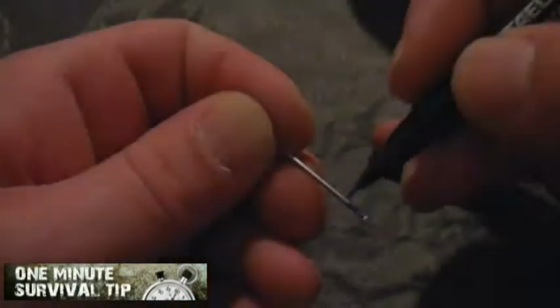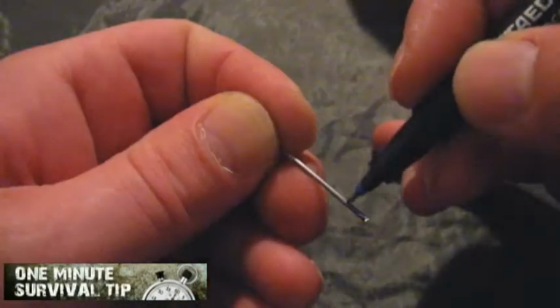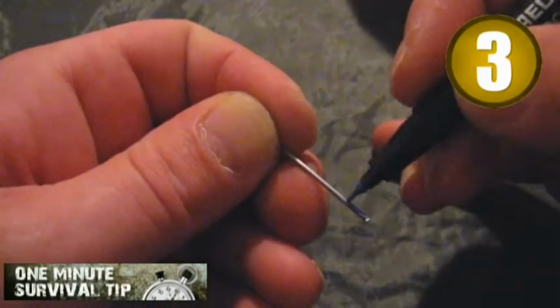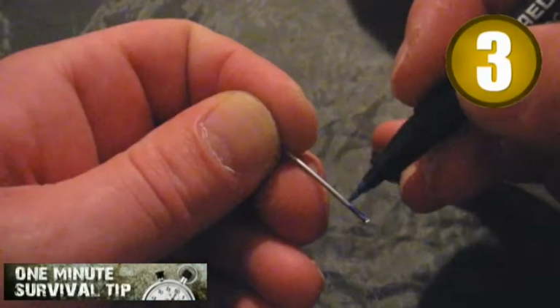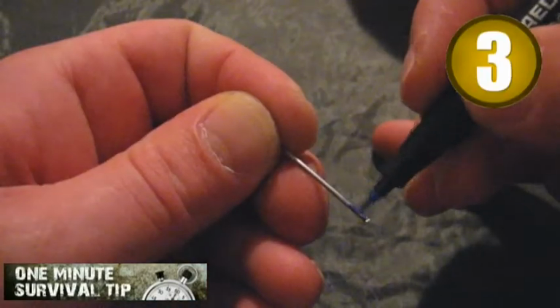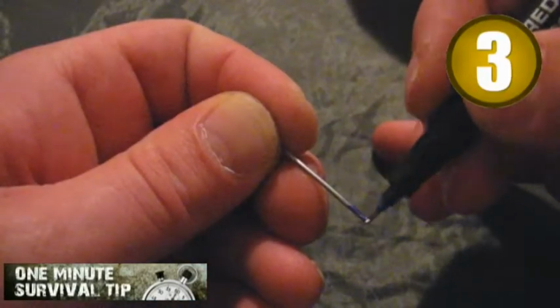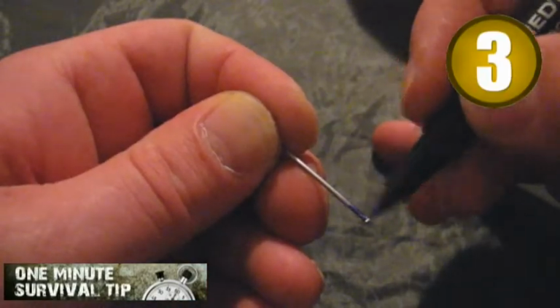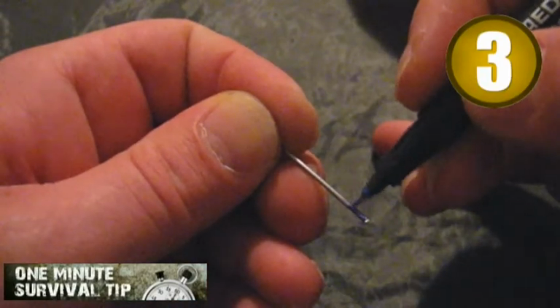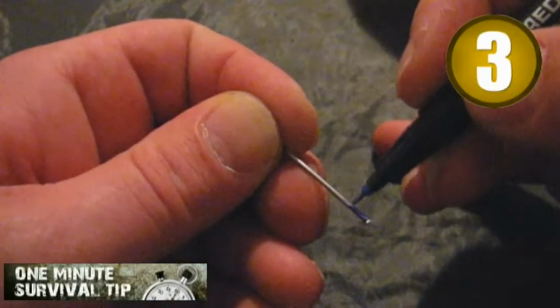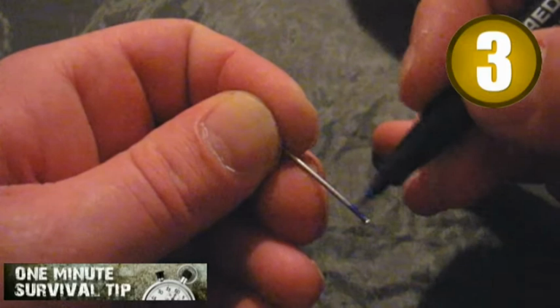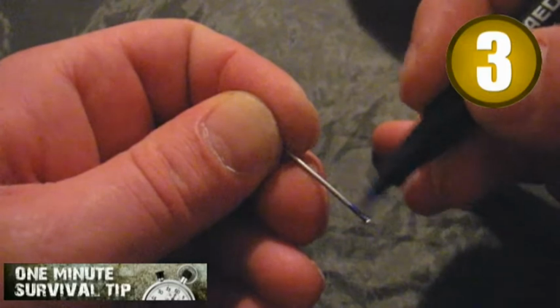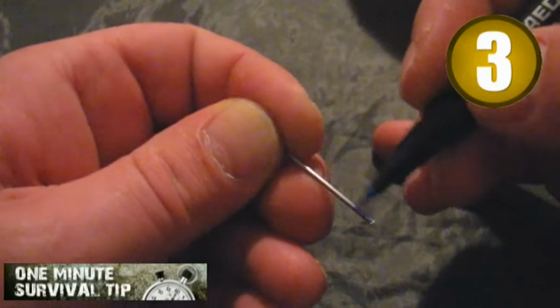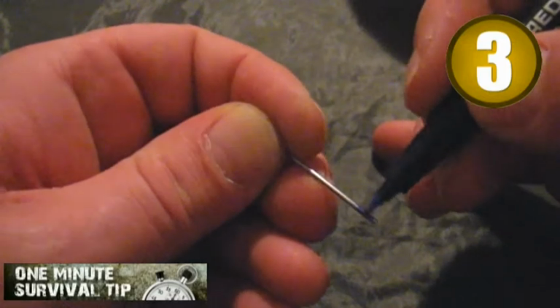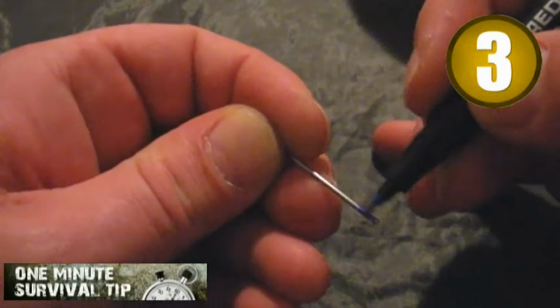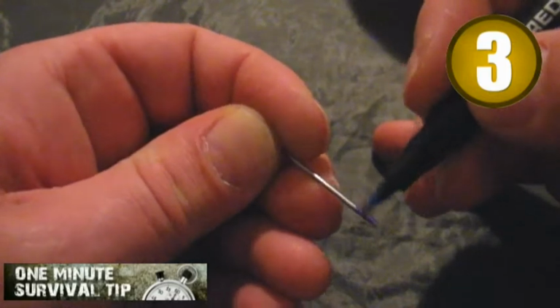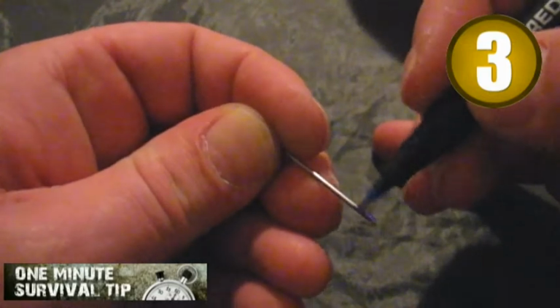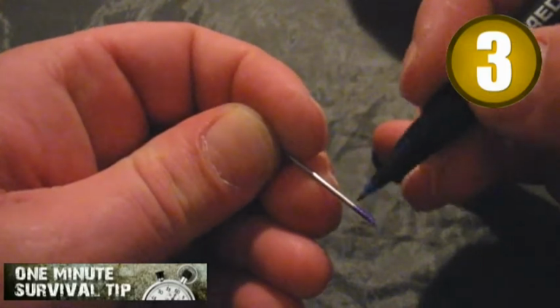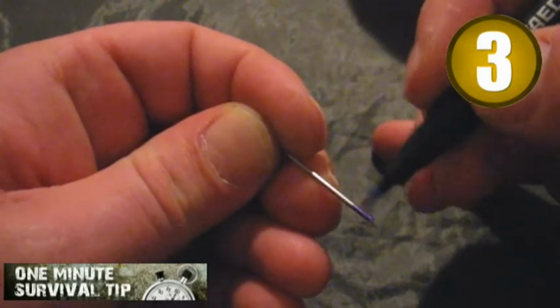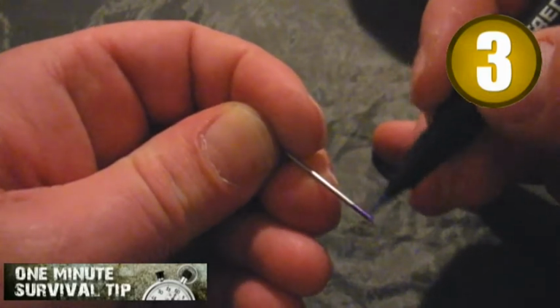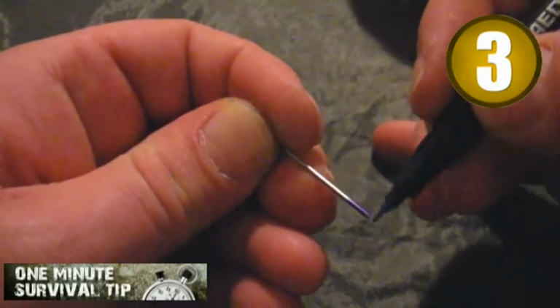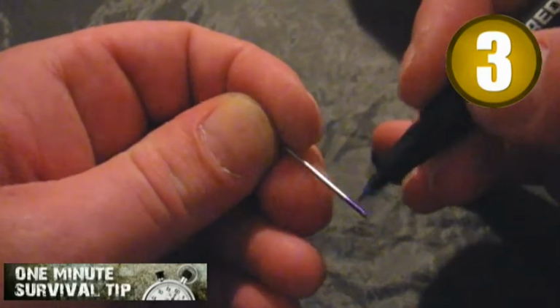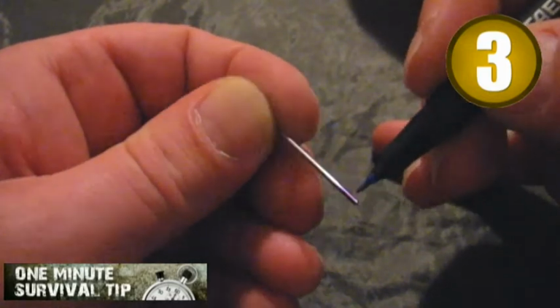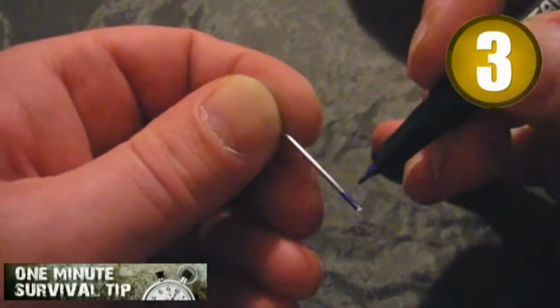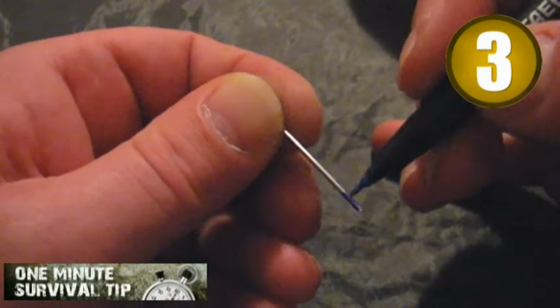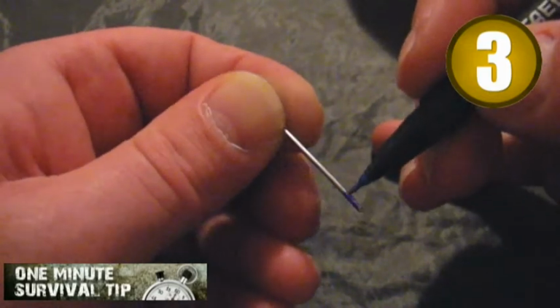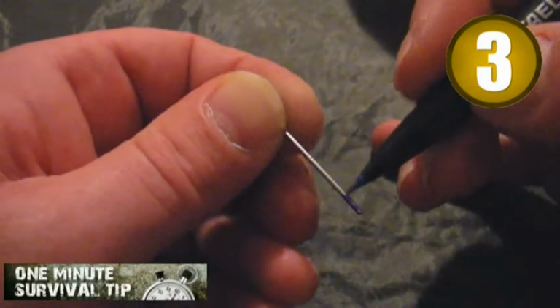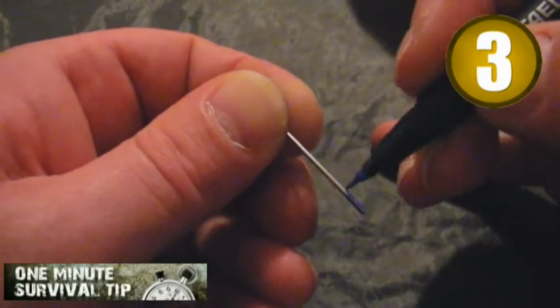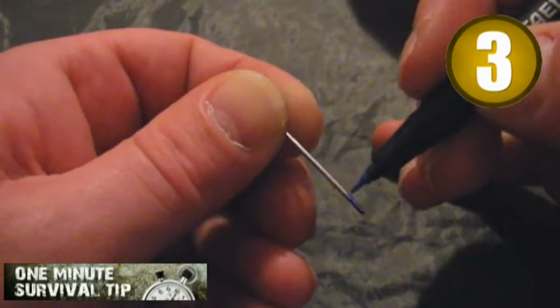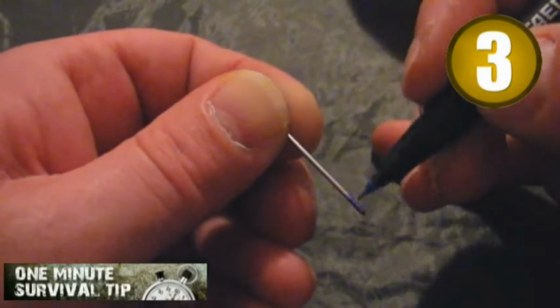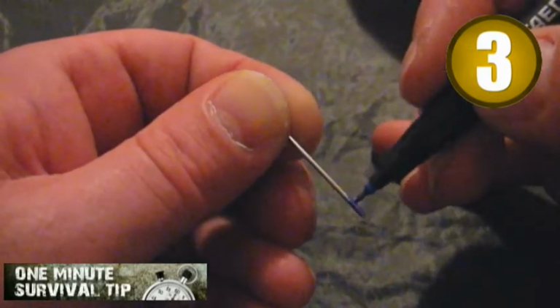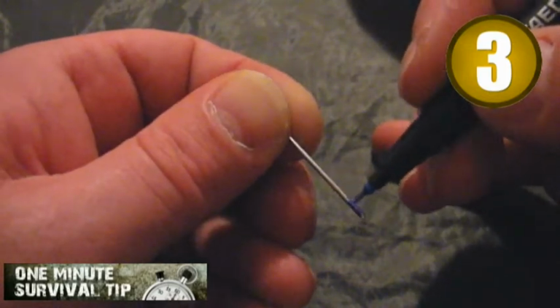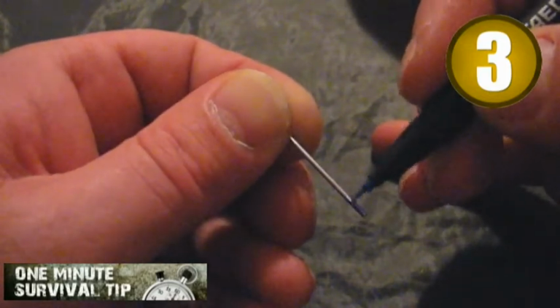Step 3. Mark the free end in a suitable manner. It will indicate the north direction.